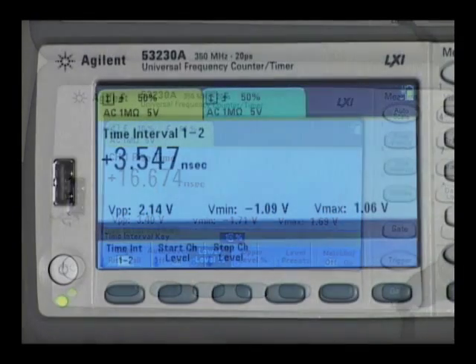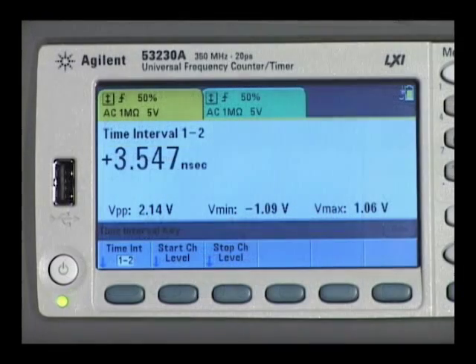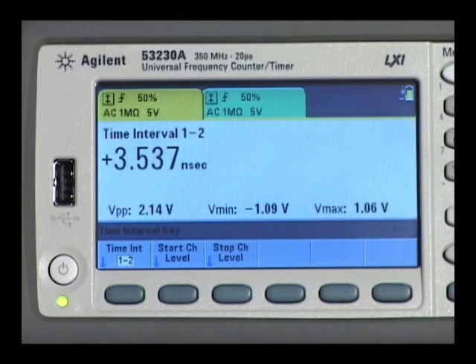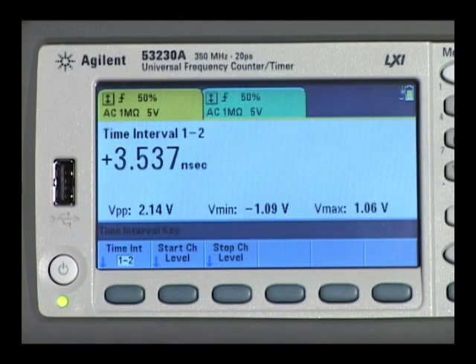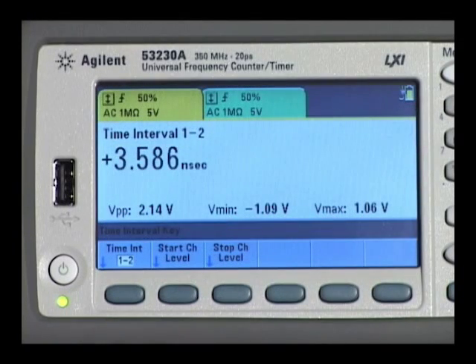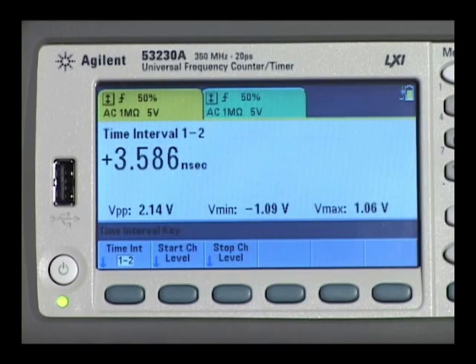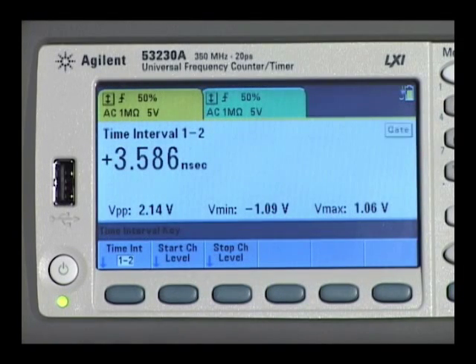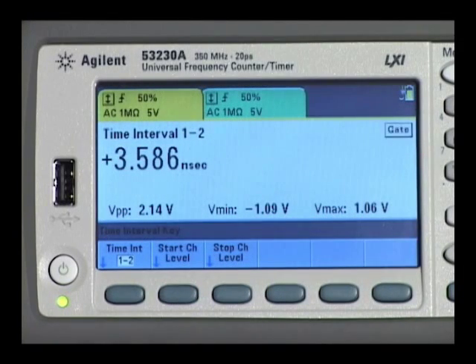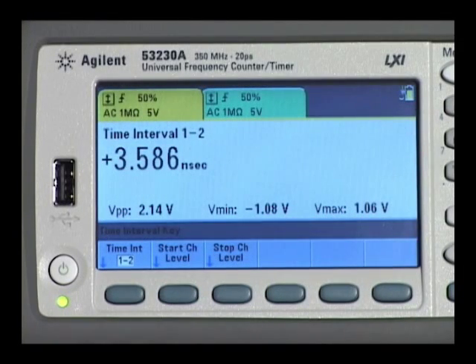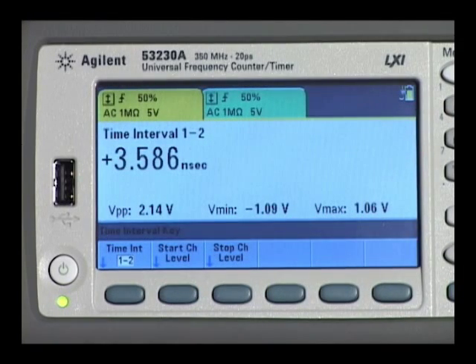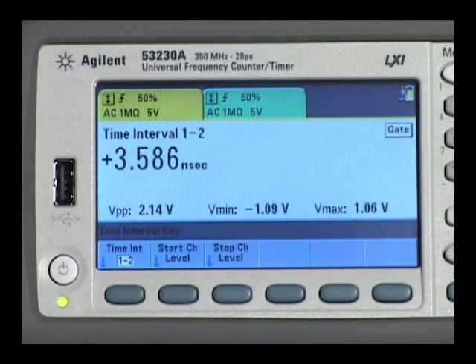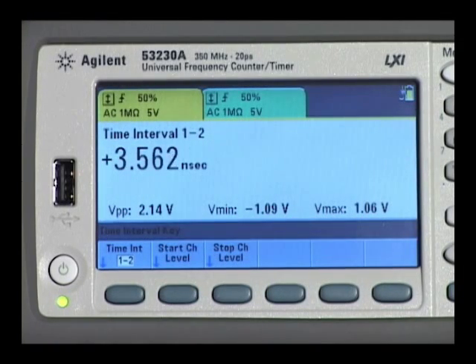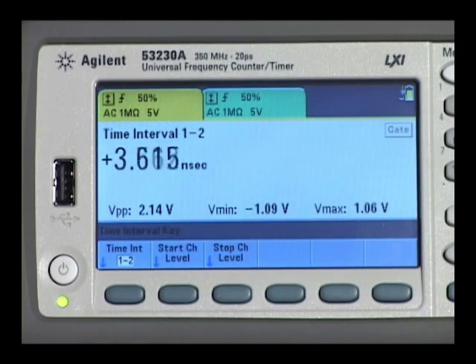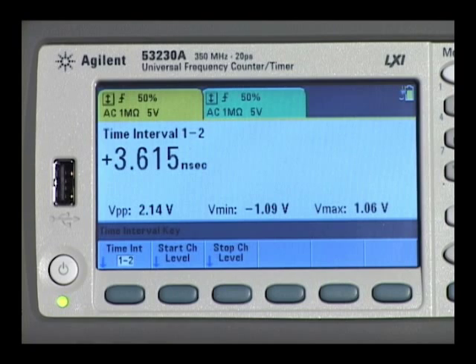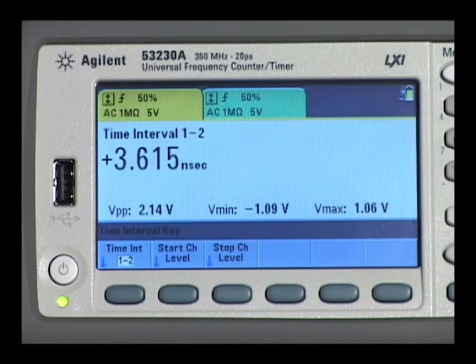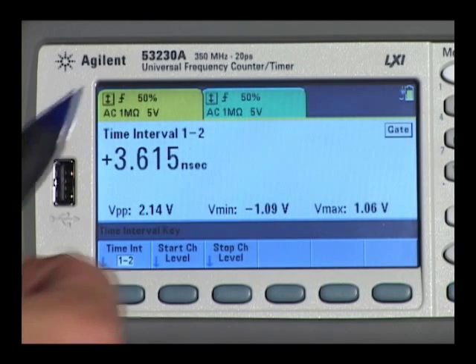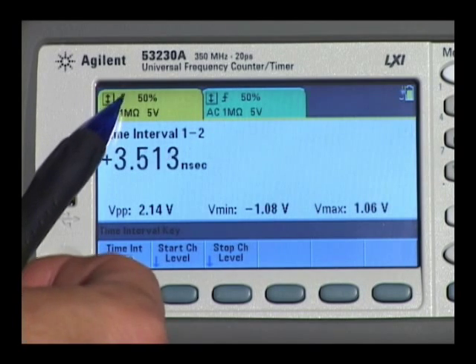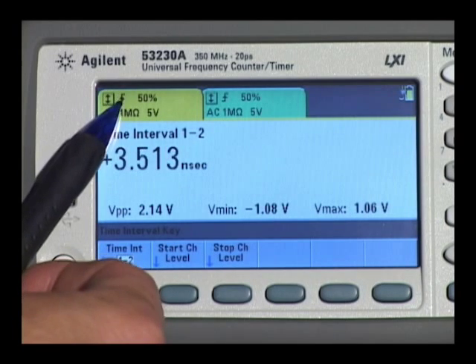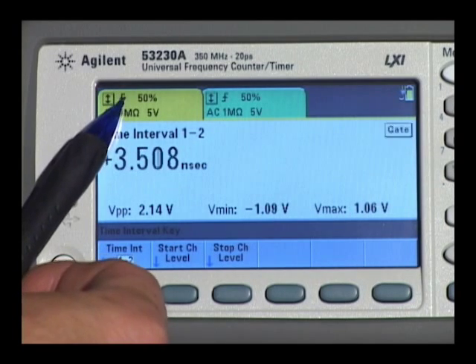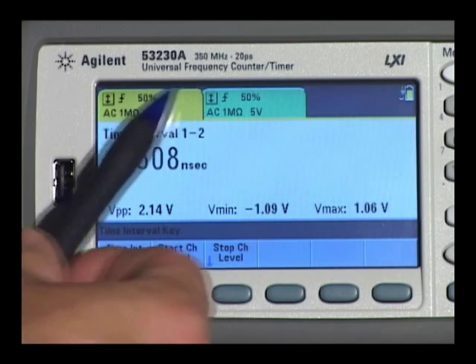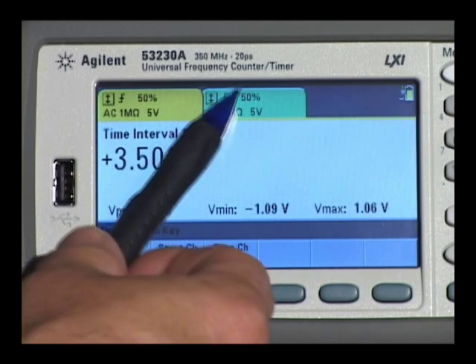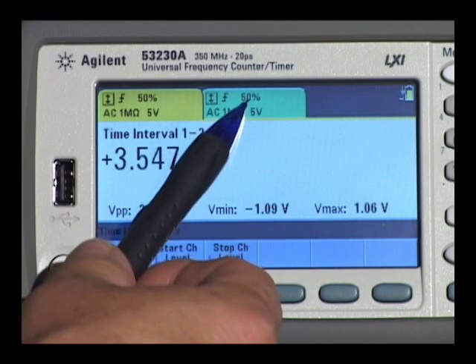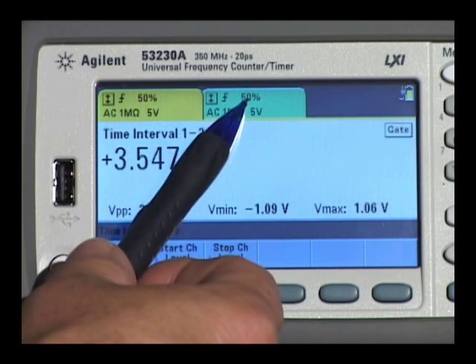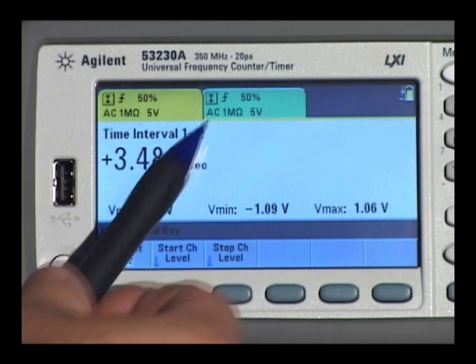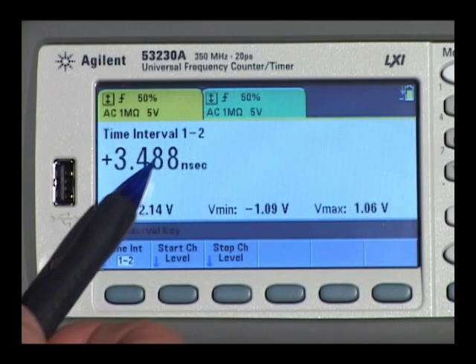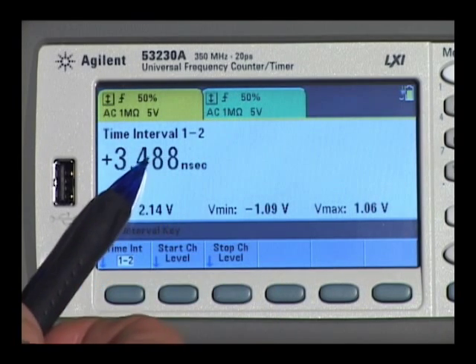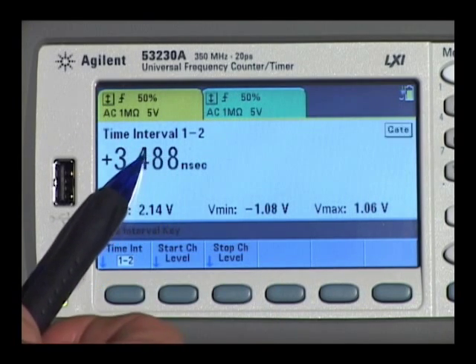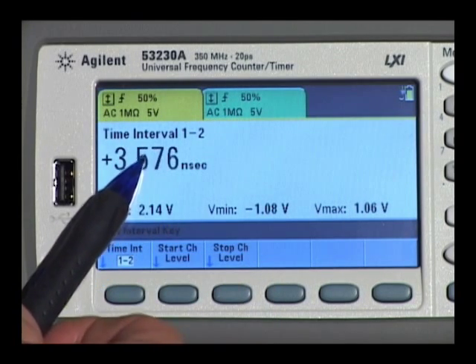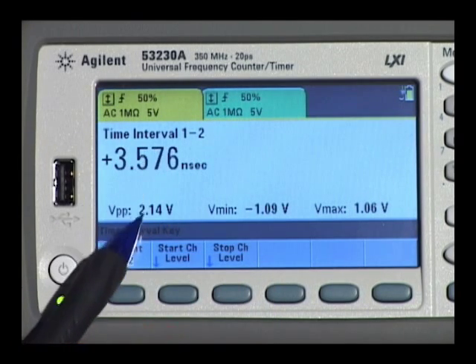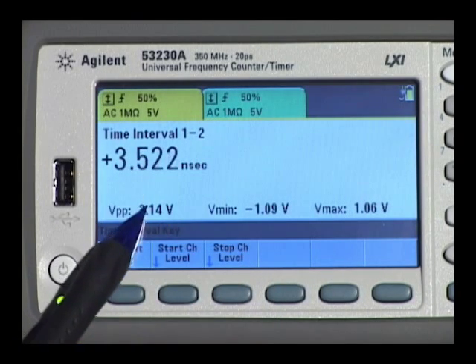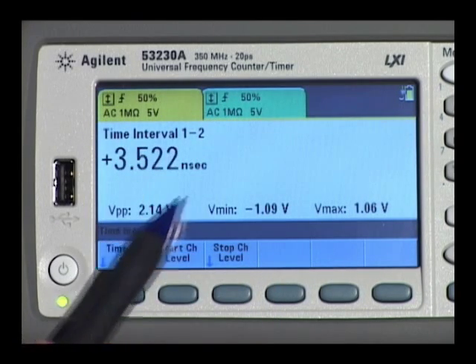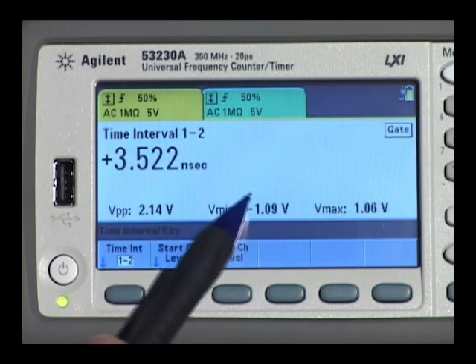With a large color display, you see more information than ever before, including channel setups, measurement results and input voltage measurements.